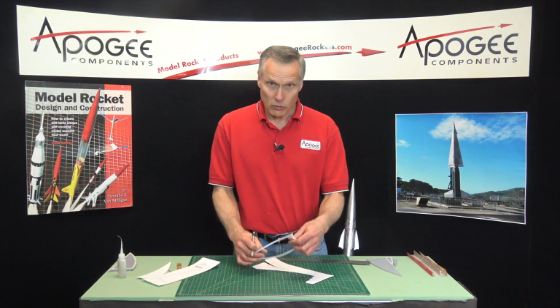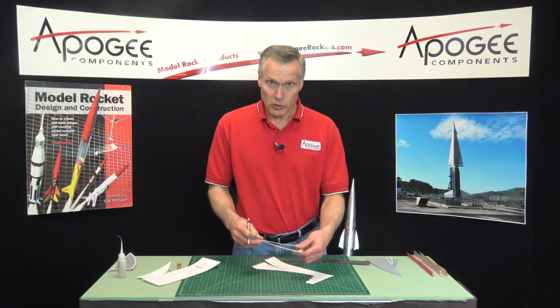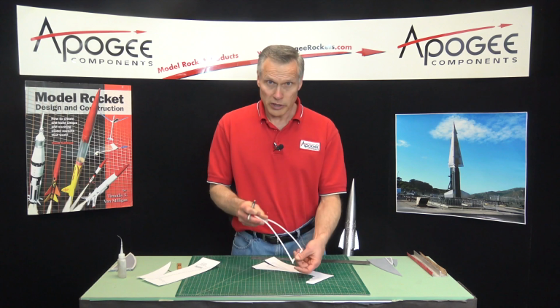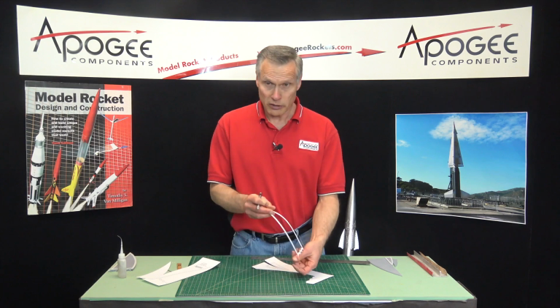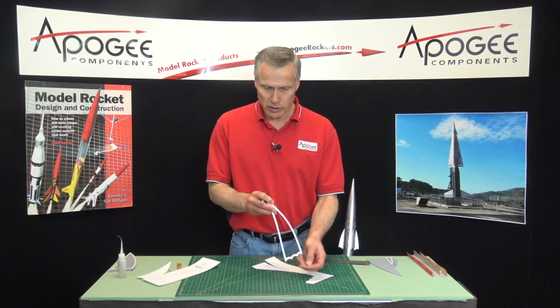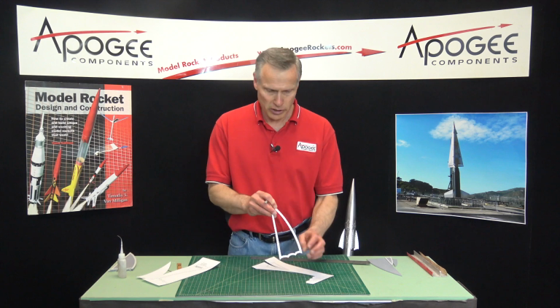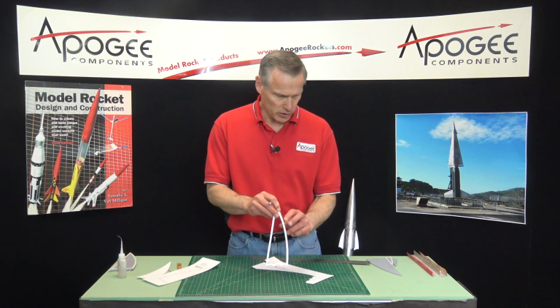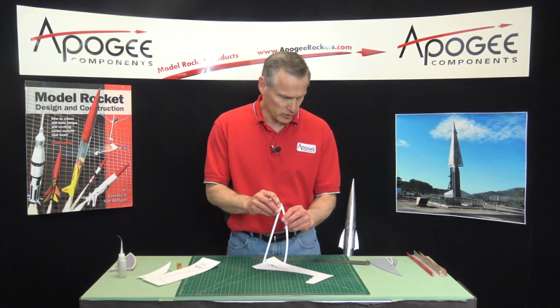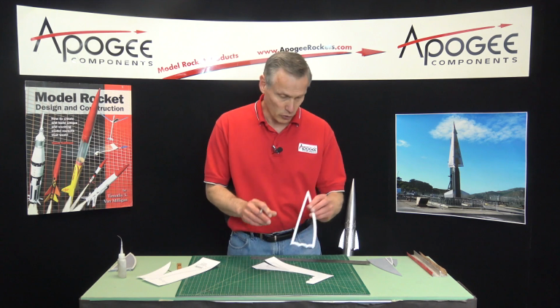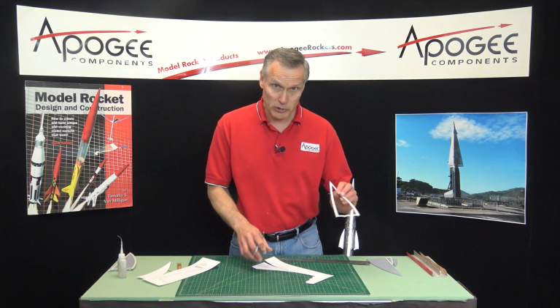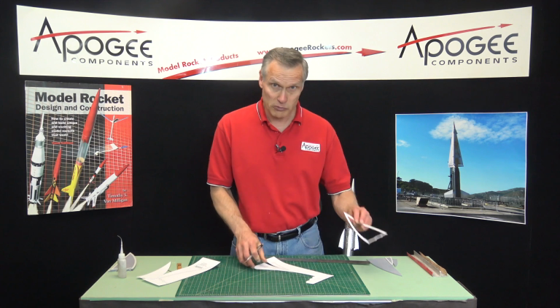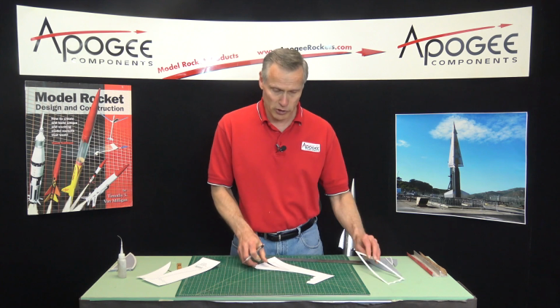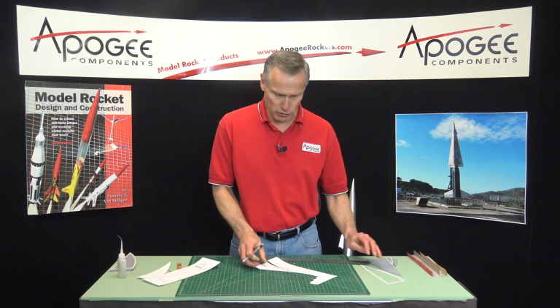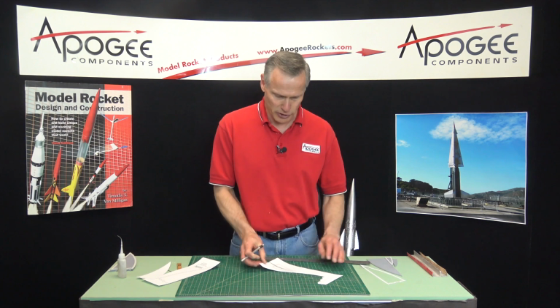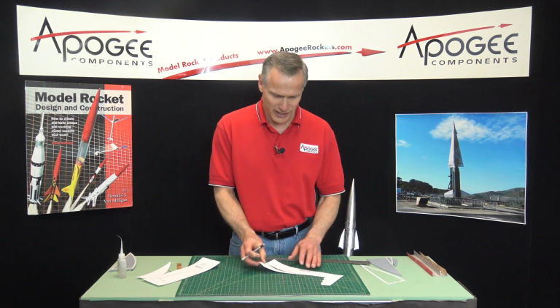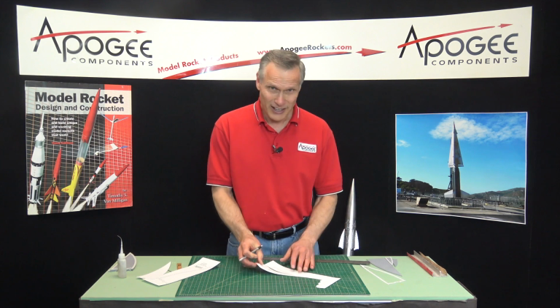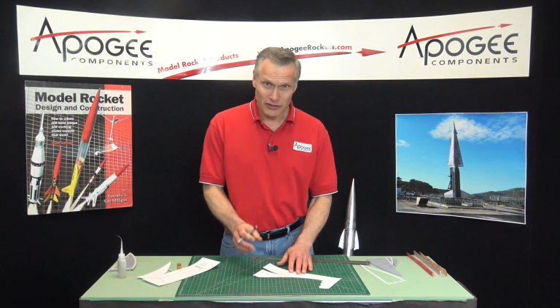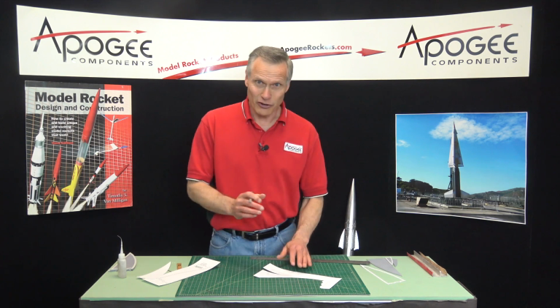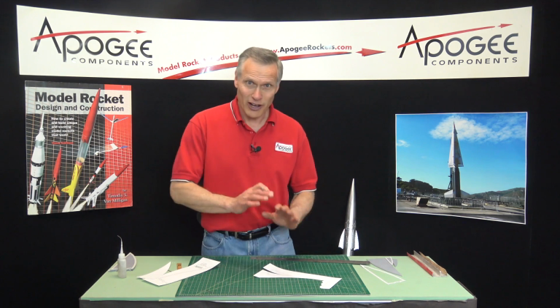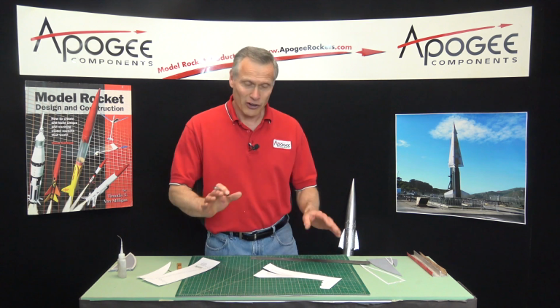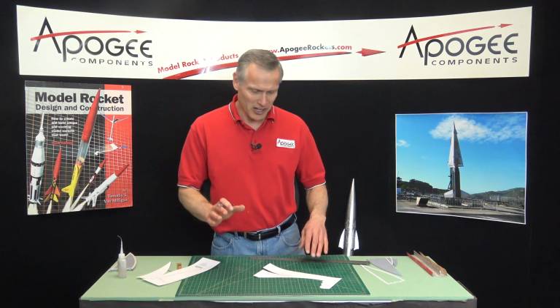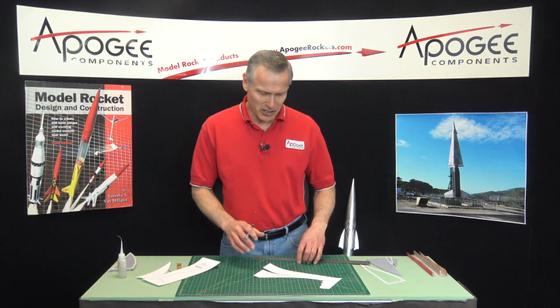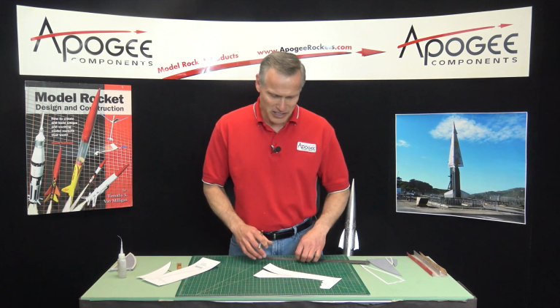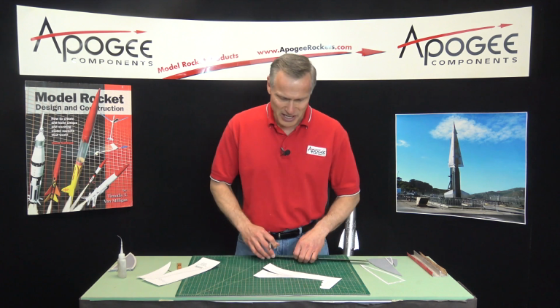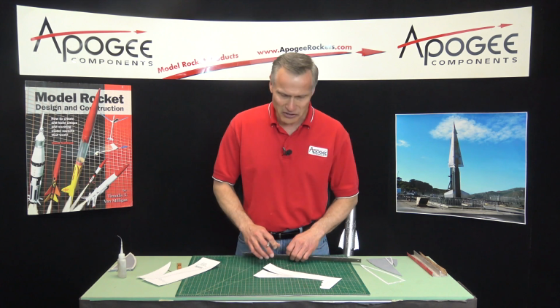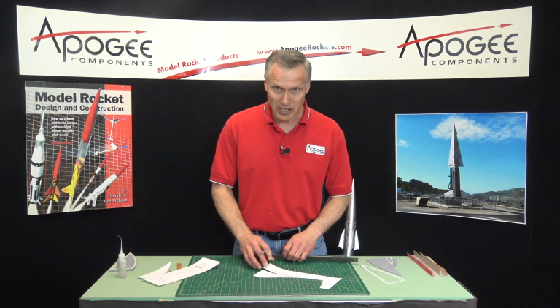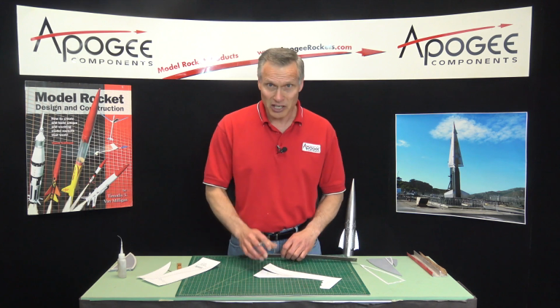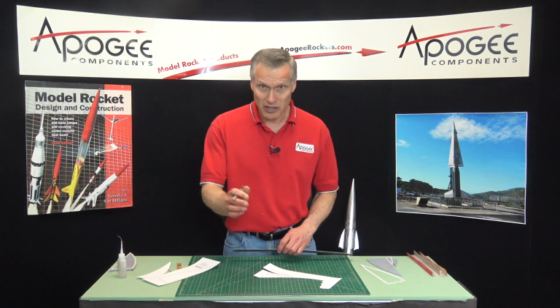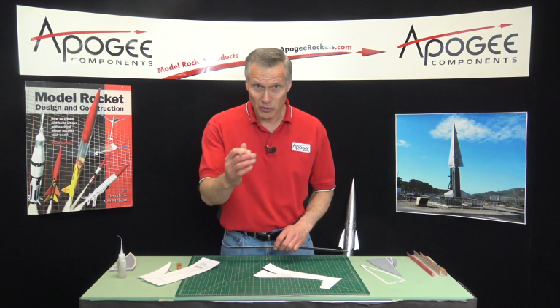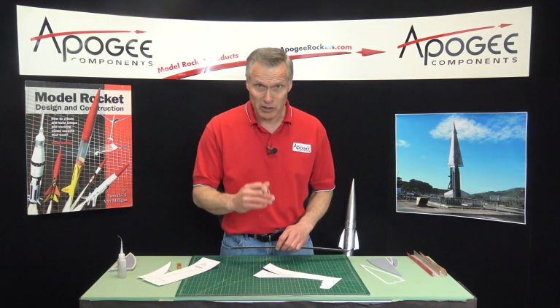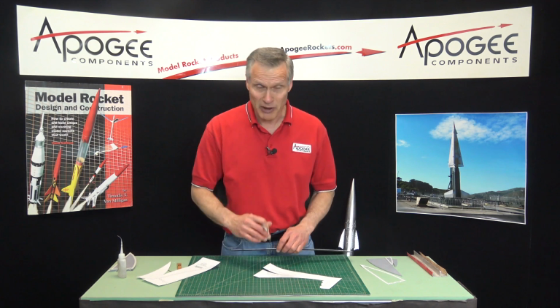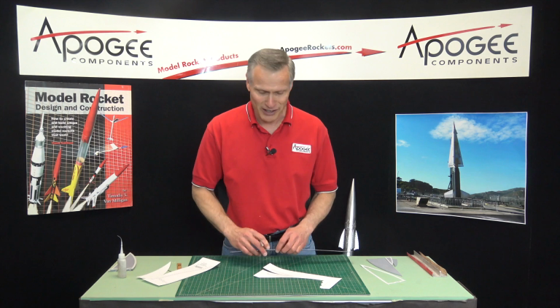One down, a whole bunch more to go. I'll go ahead and cut these out and then we'll come back.